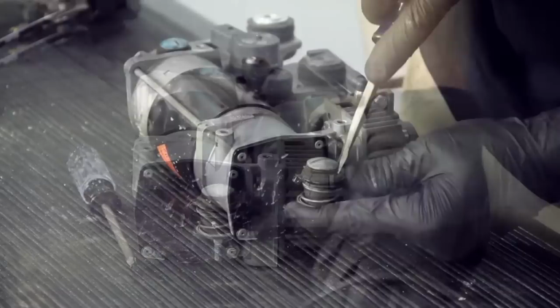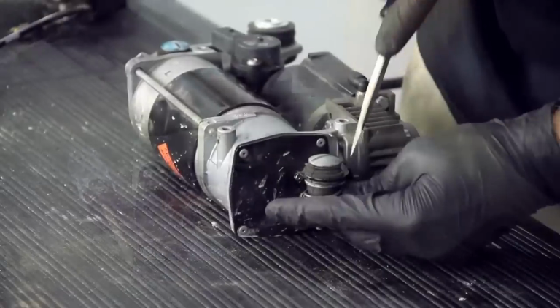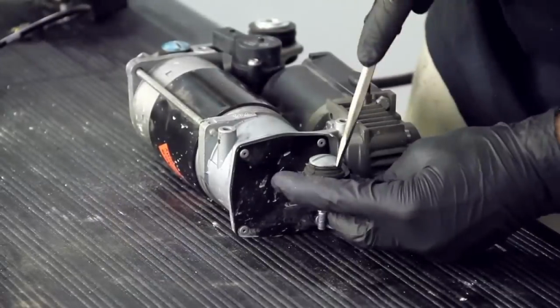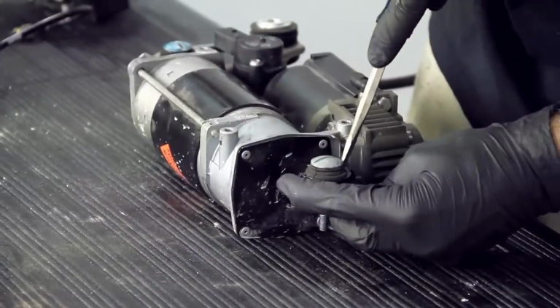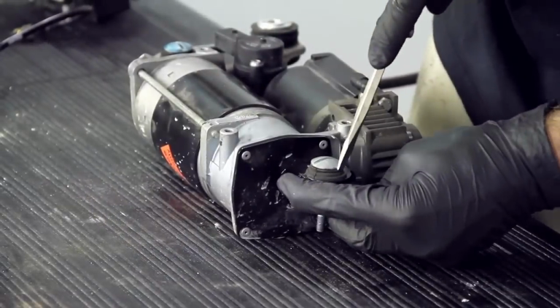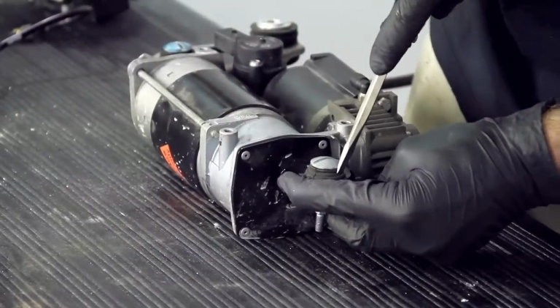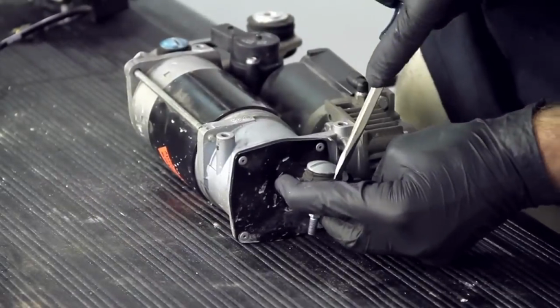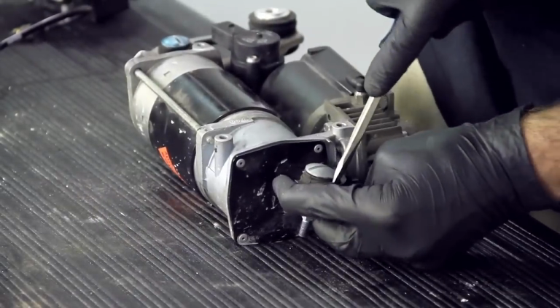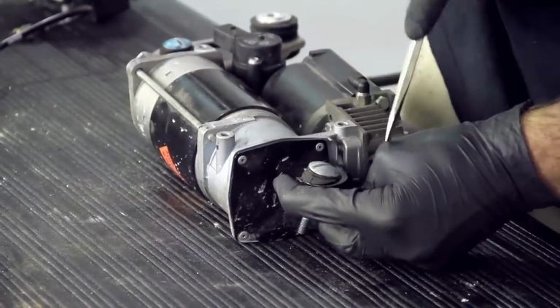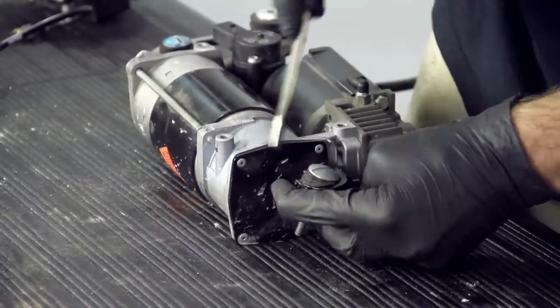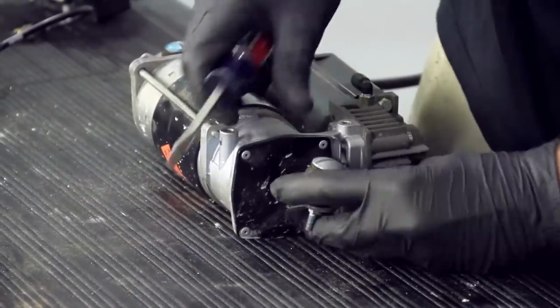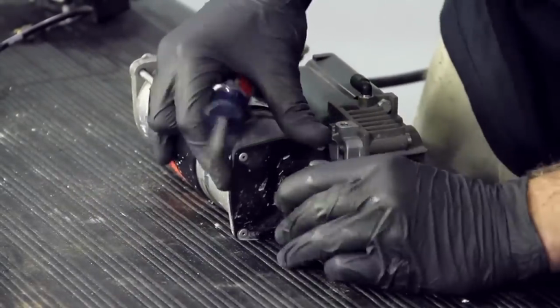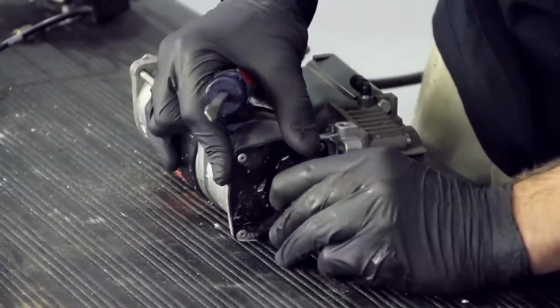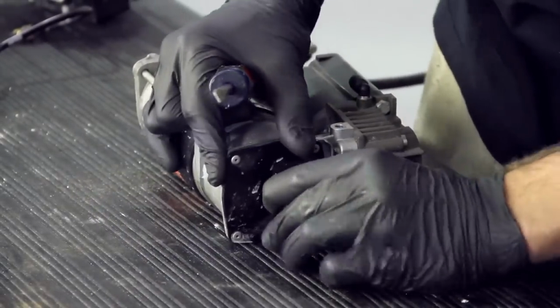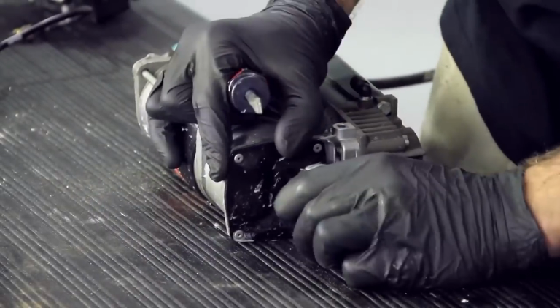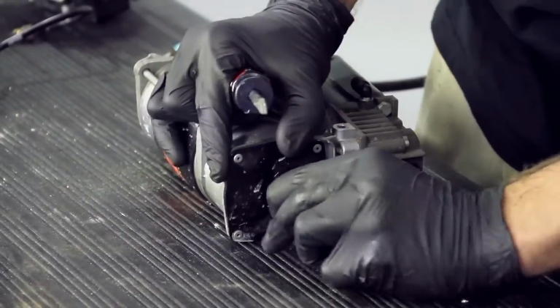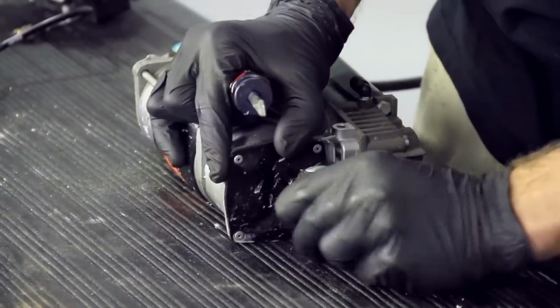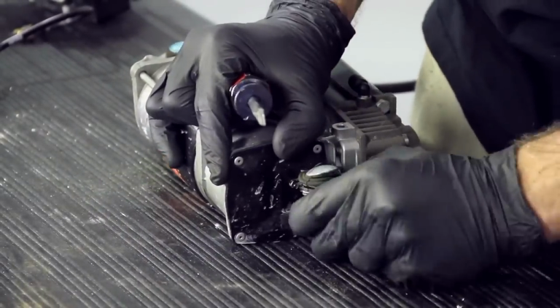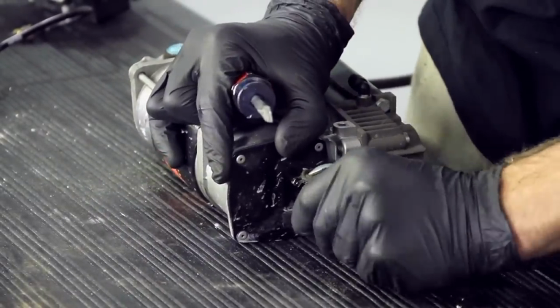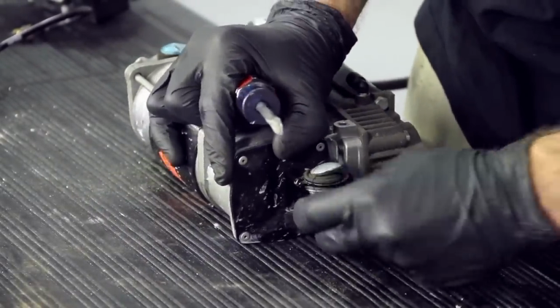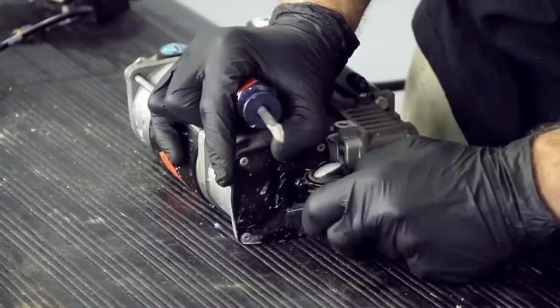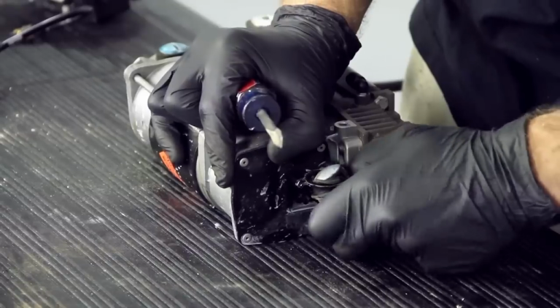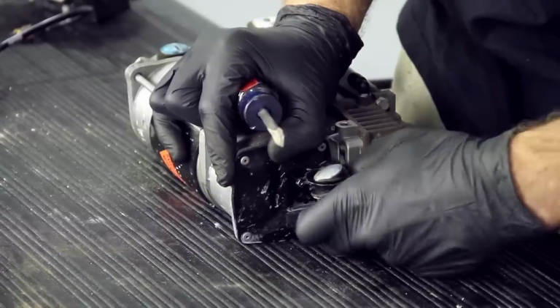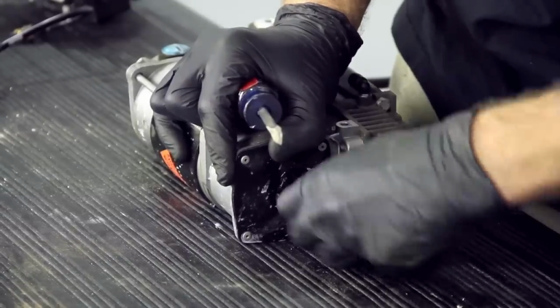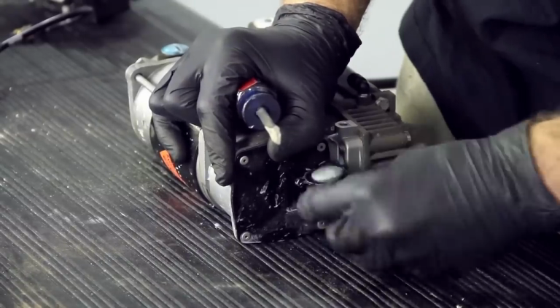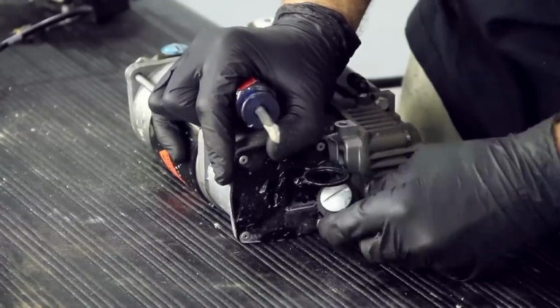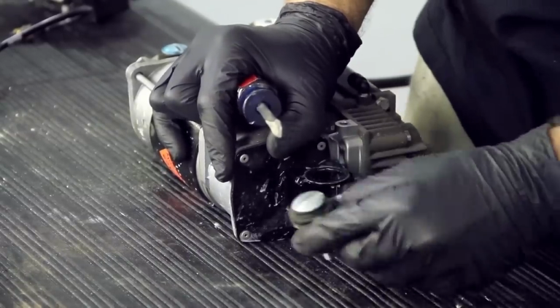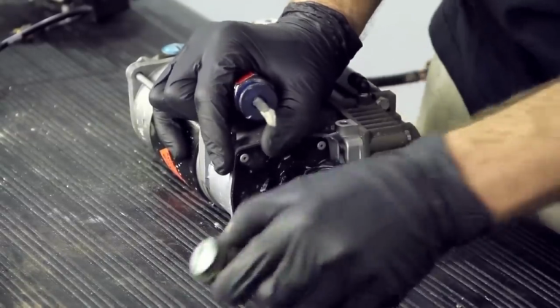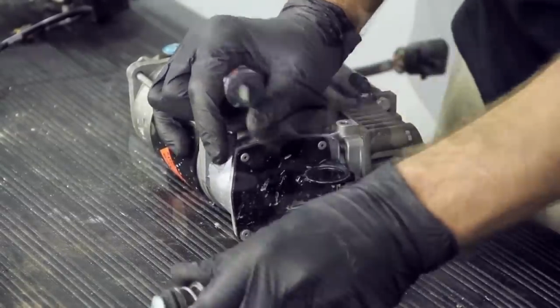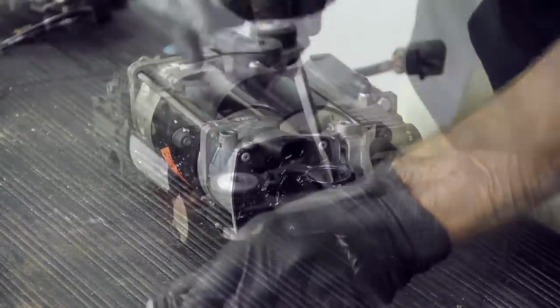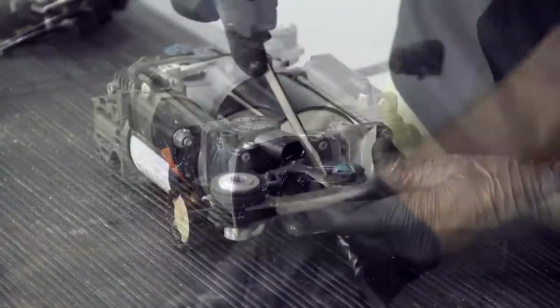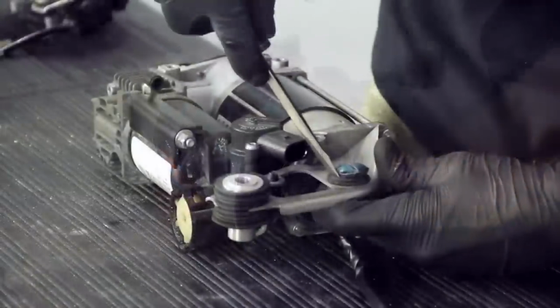Remove the three mounting isolators from the compressor. If the isolators are damaged, it is recommended that they be replaced.